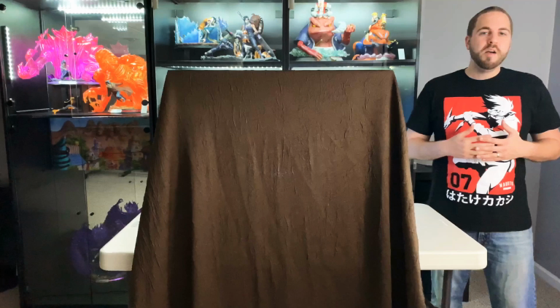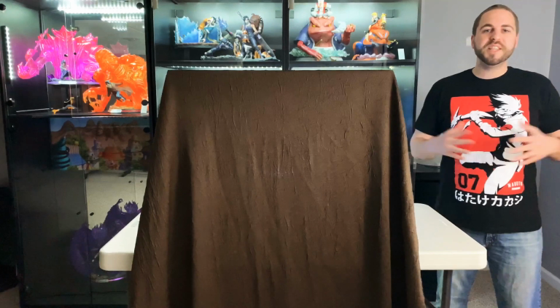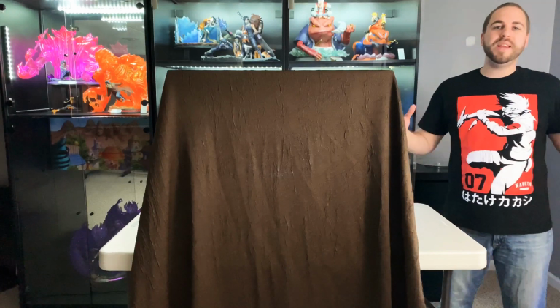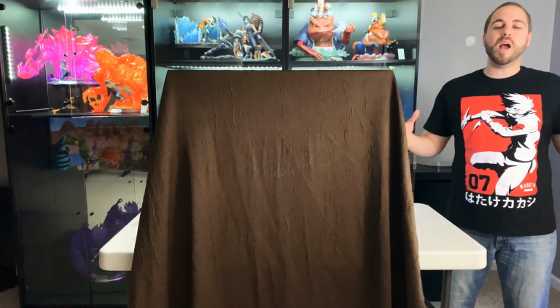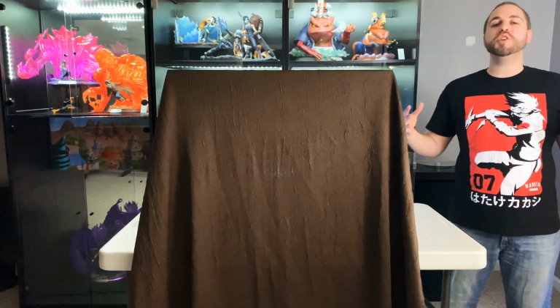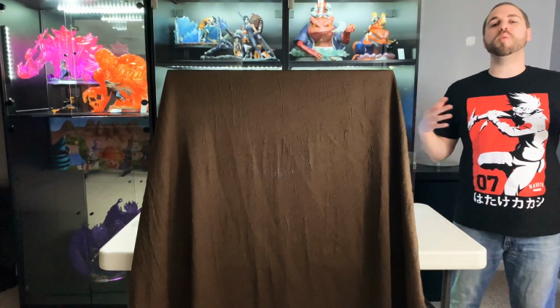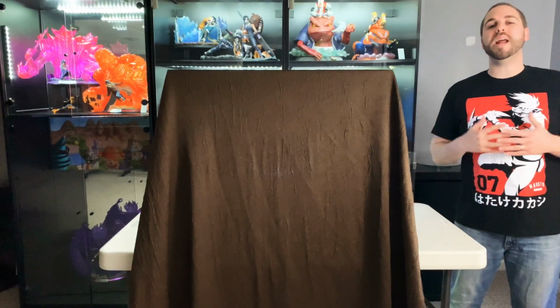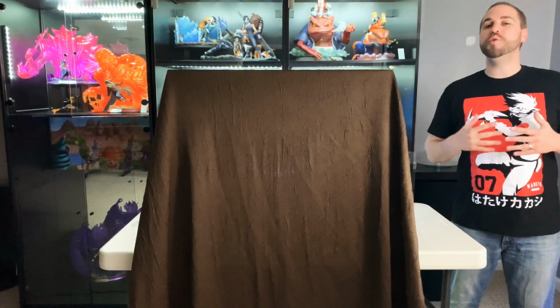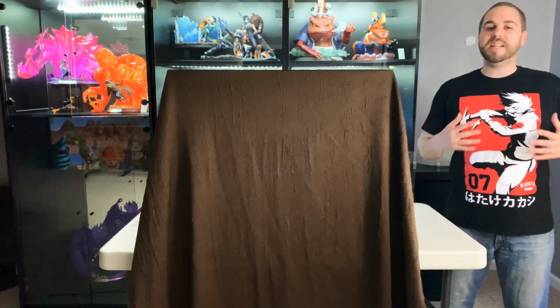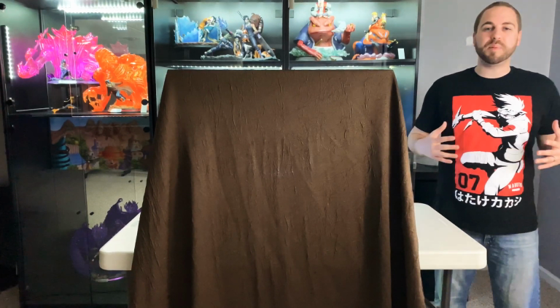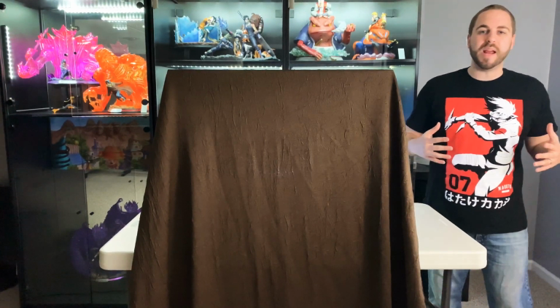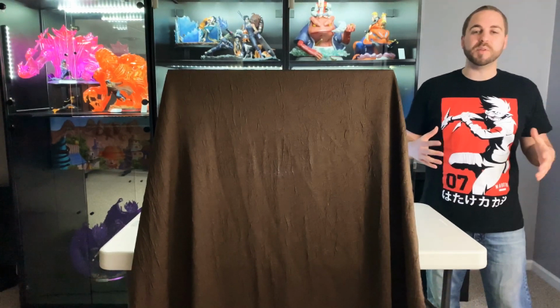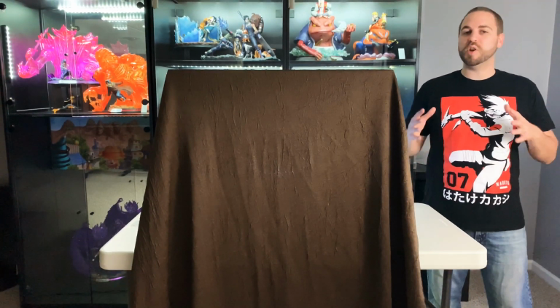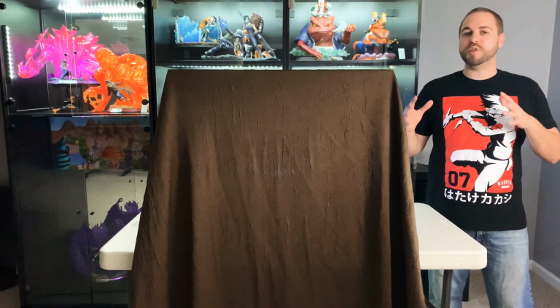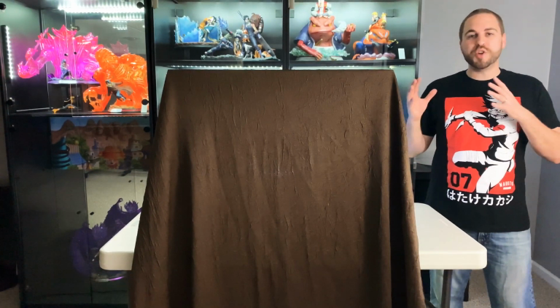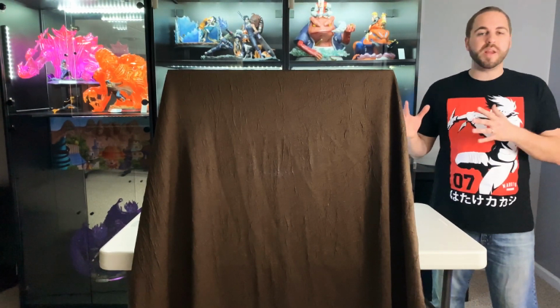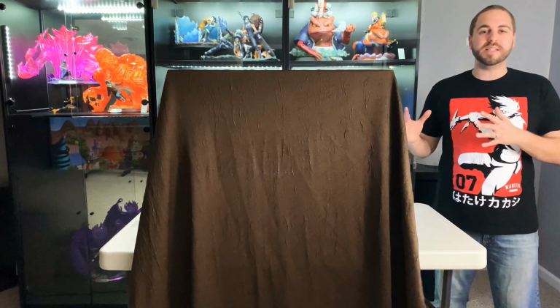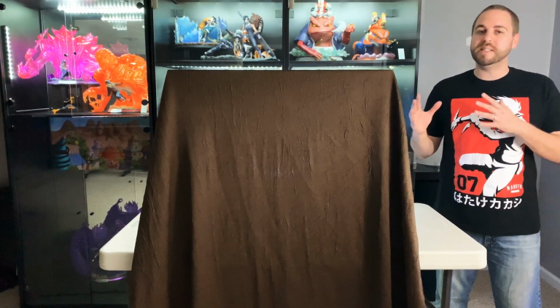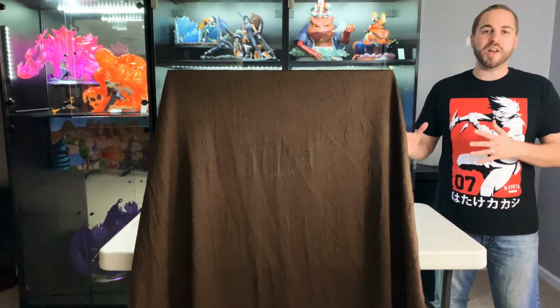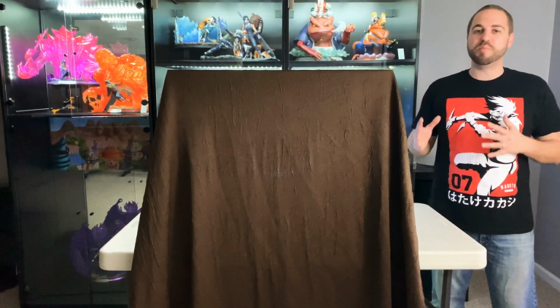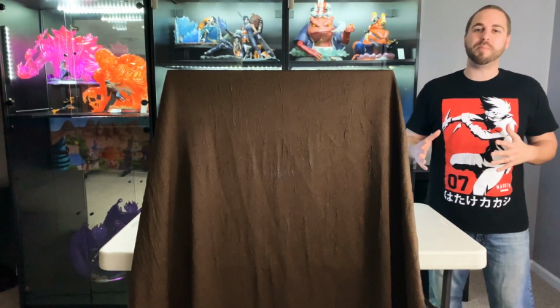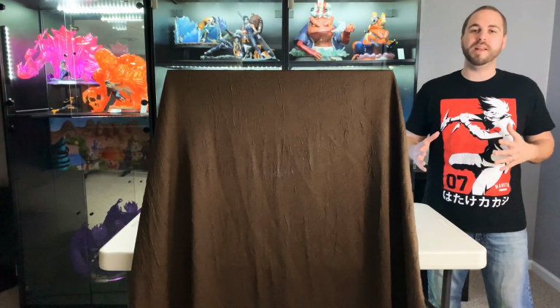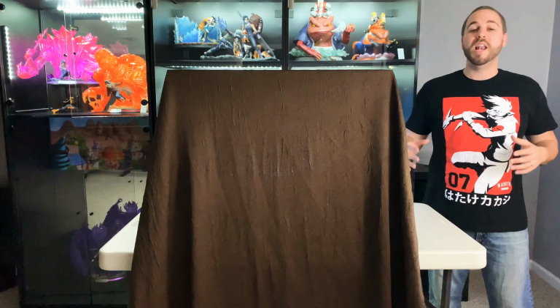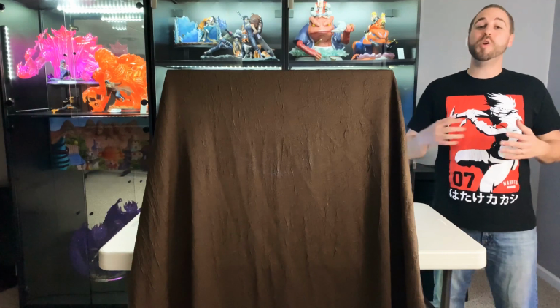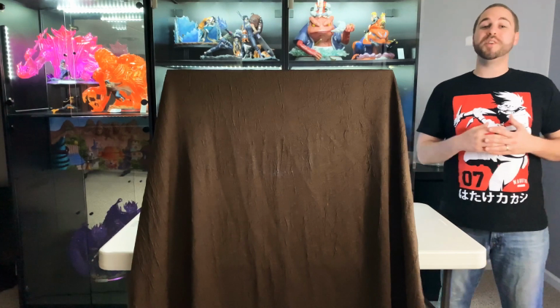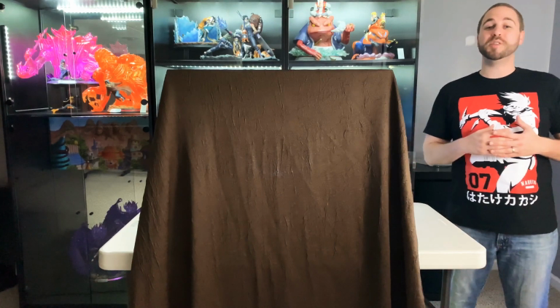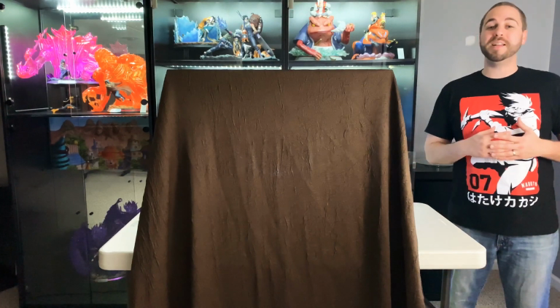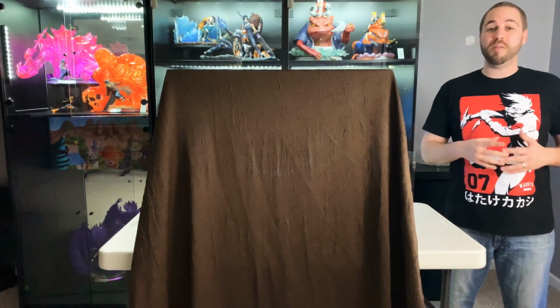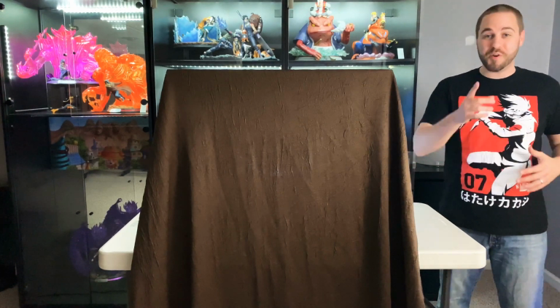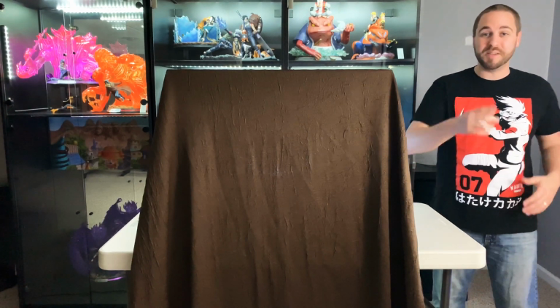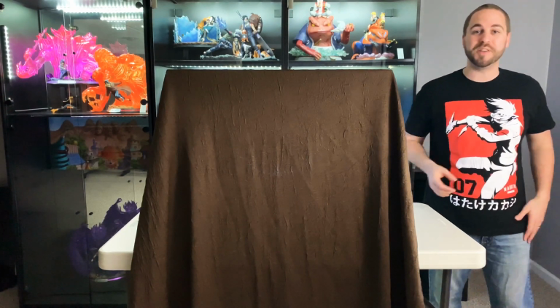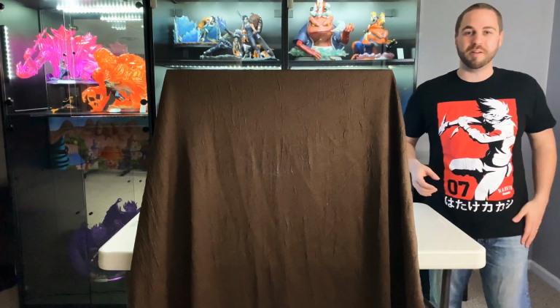For this piece, I wanted to create a unique display that would serve to showcase this statue properly. Let me go ahead and turn some lights off and you can see for yourself.